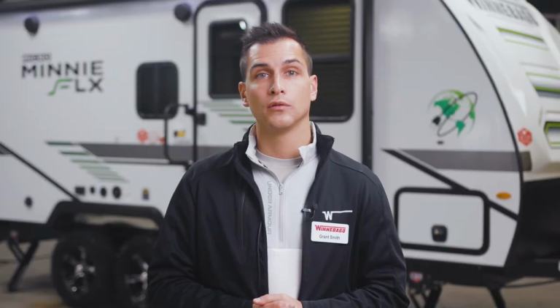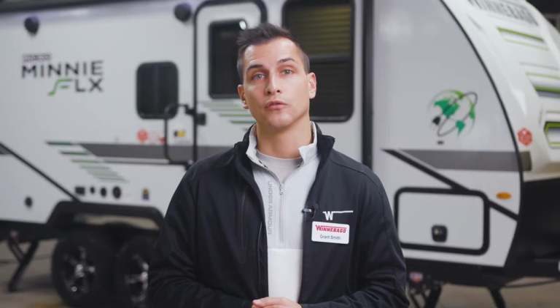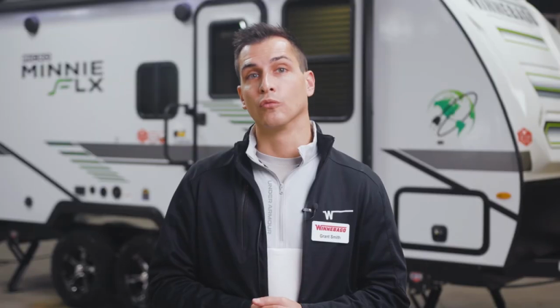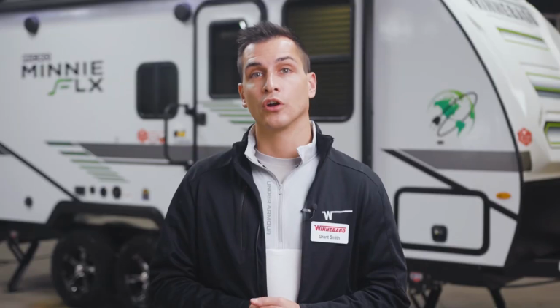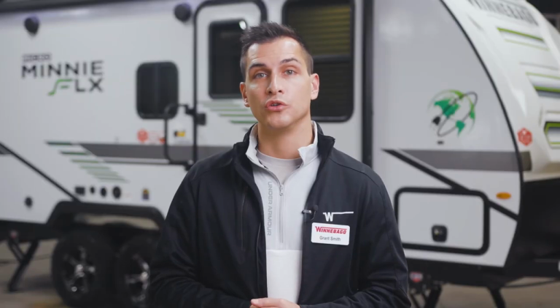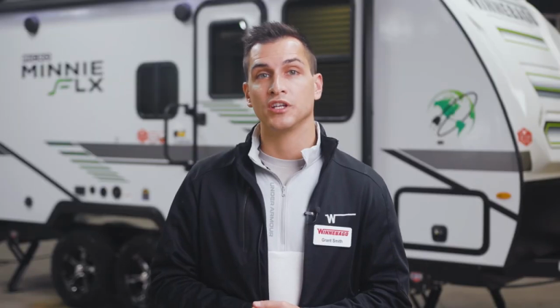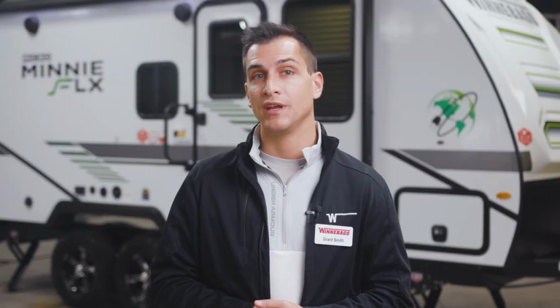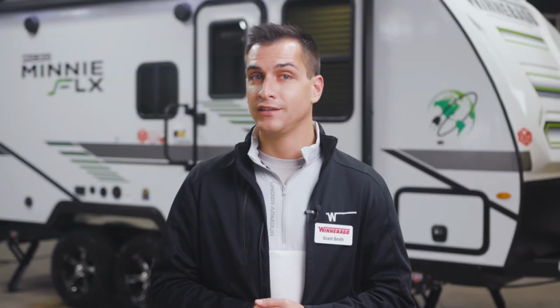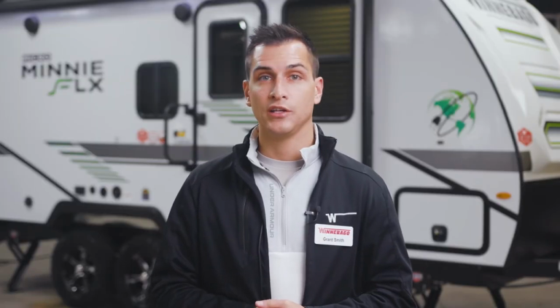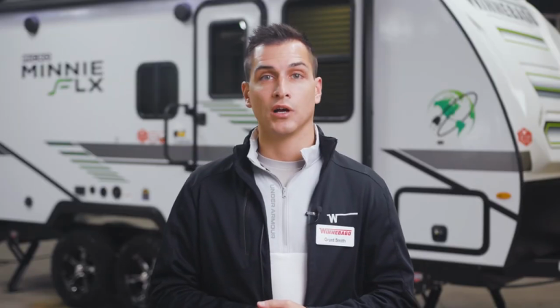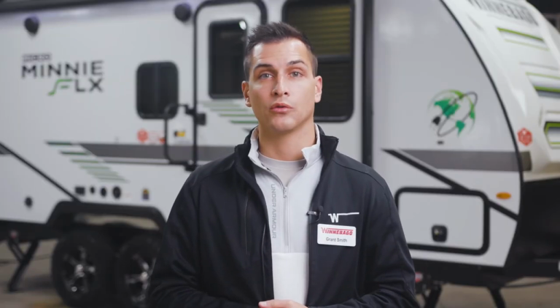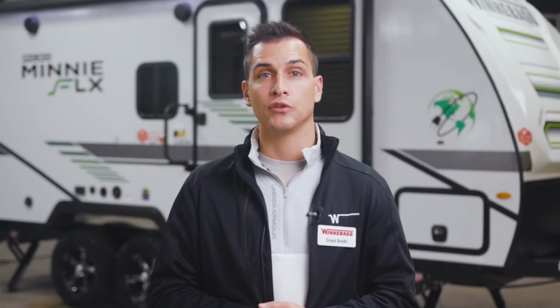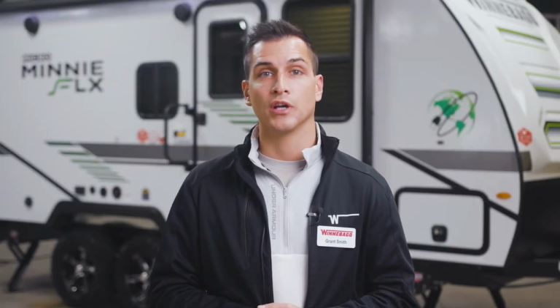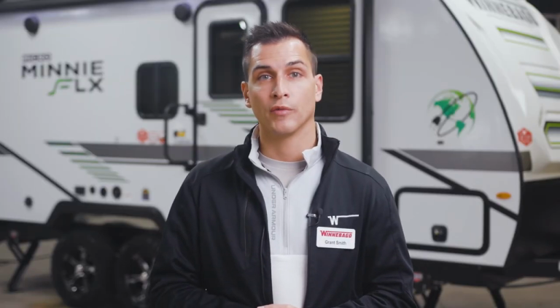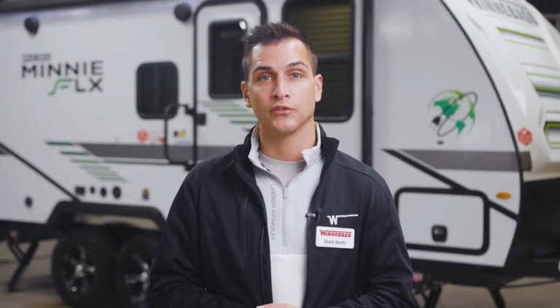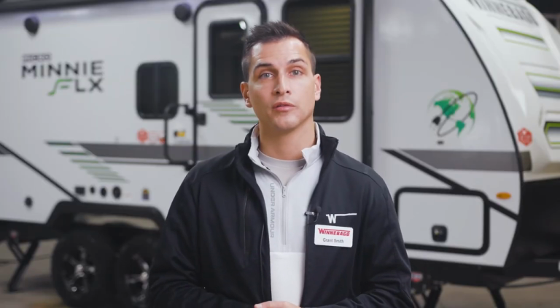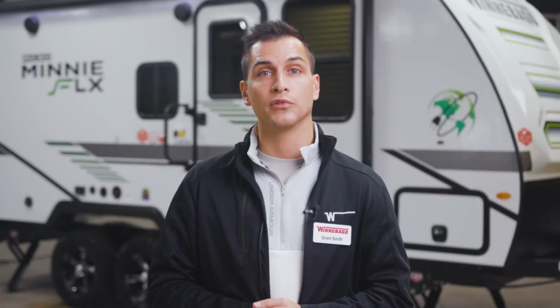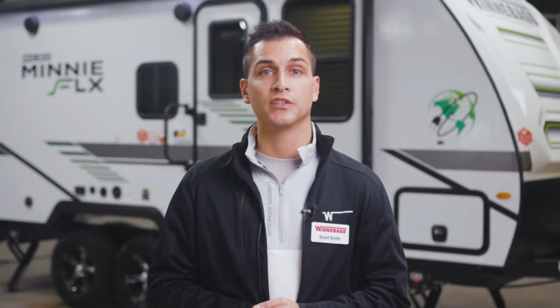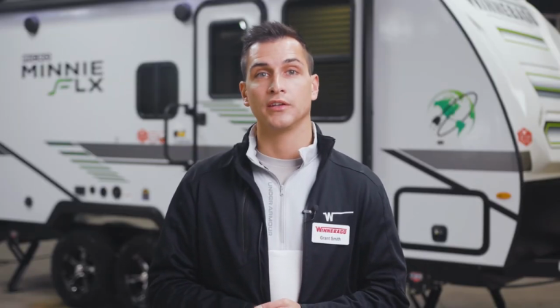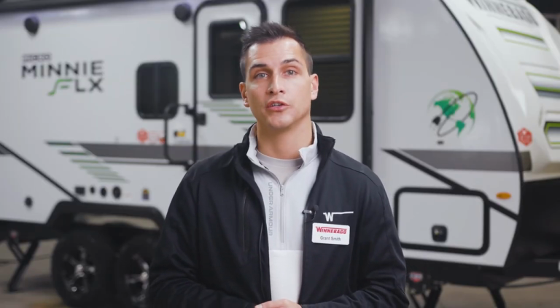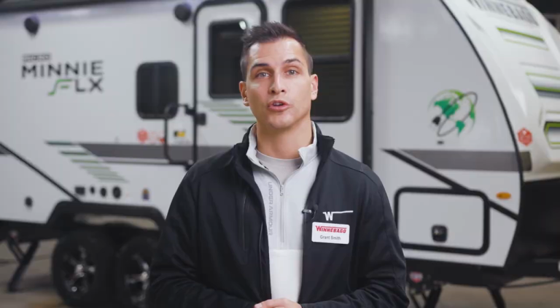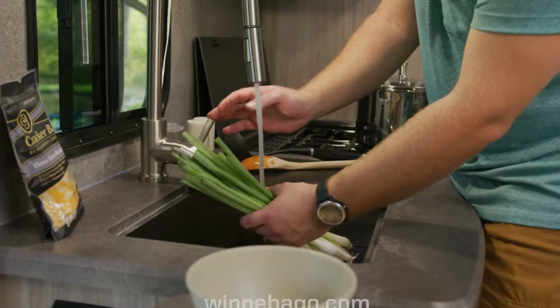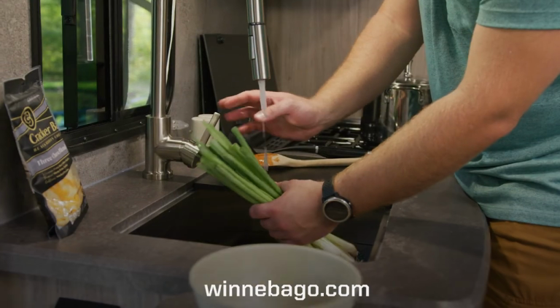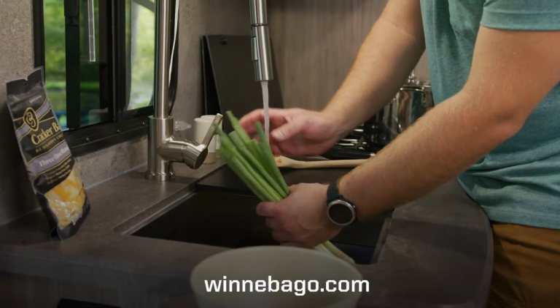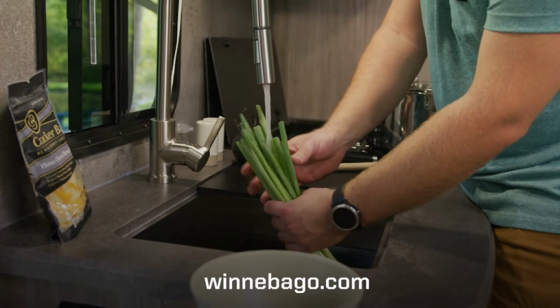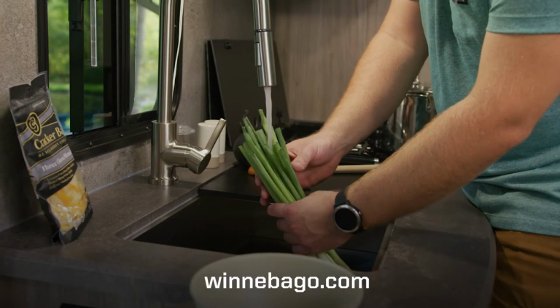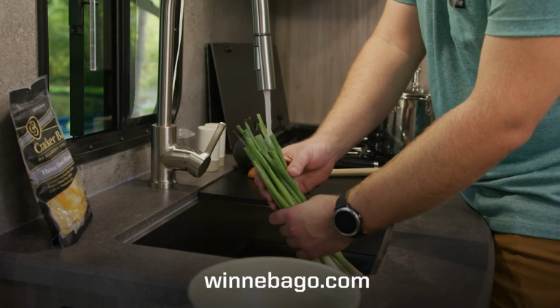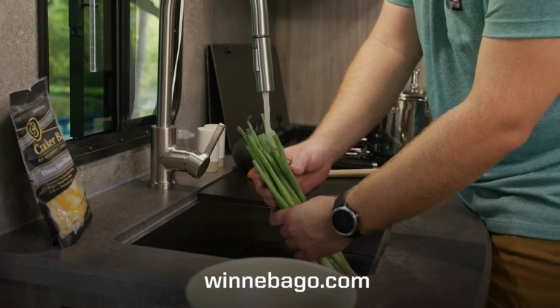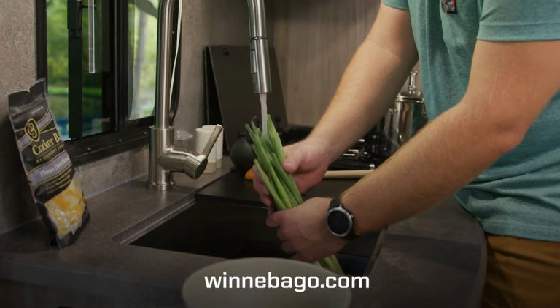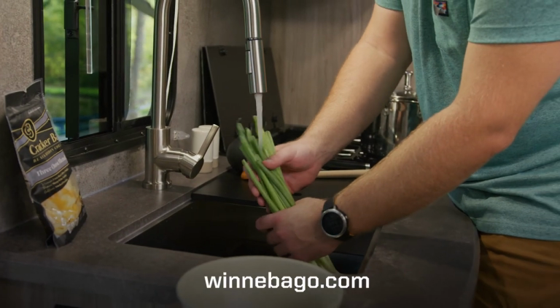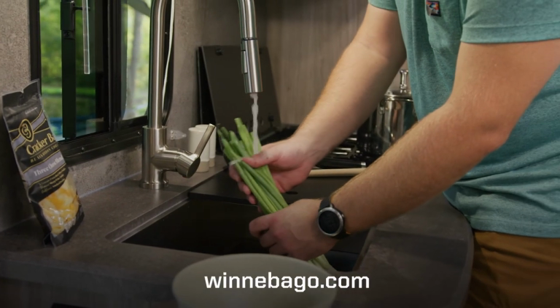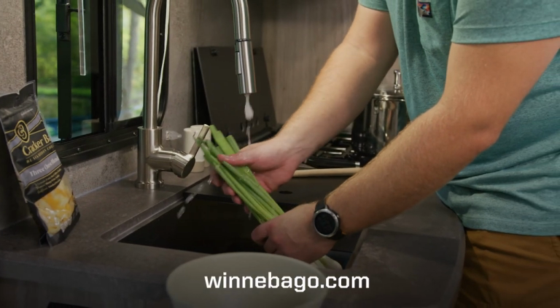For more on using and maintaining your AquaView ShowerMizer, please contact your Winnebago dealer or visit winnebago.com.